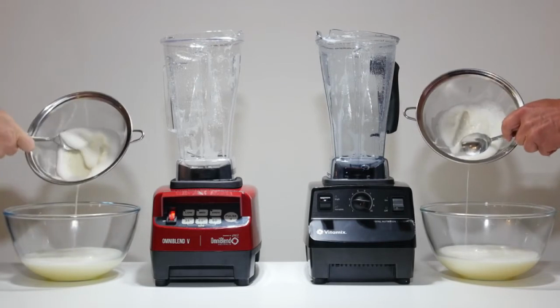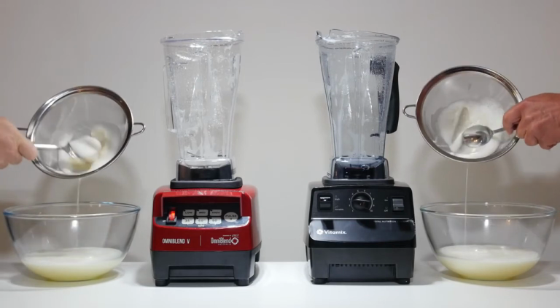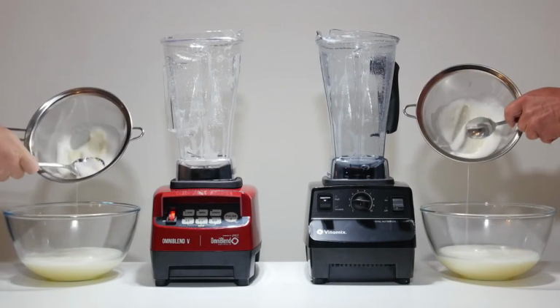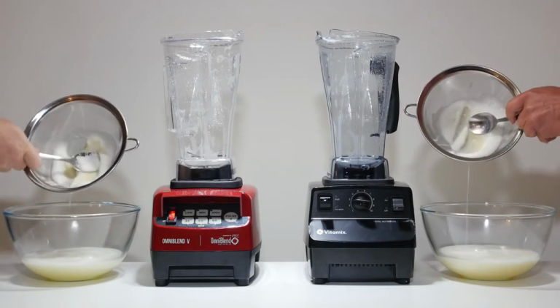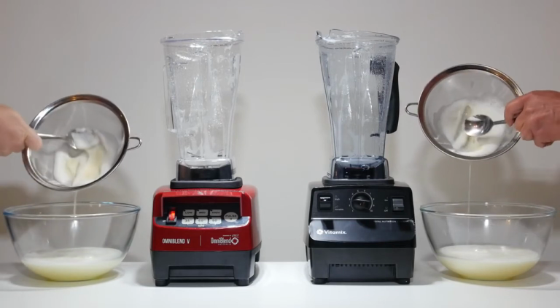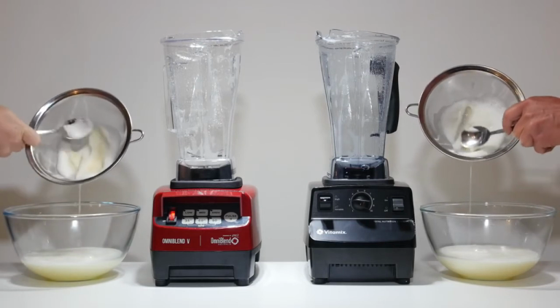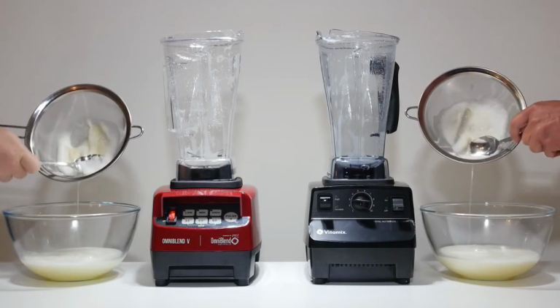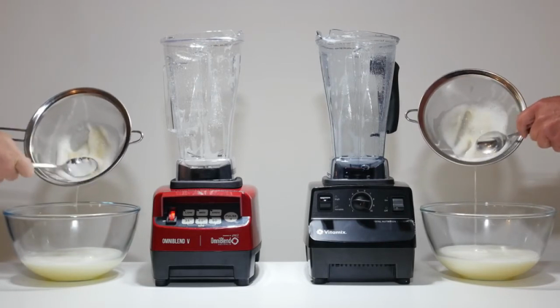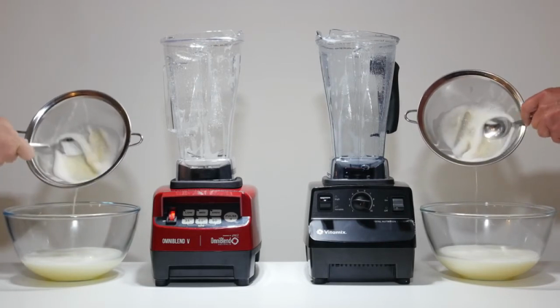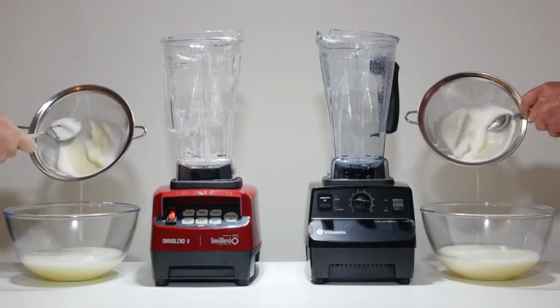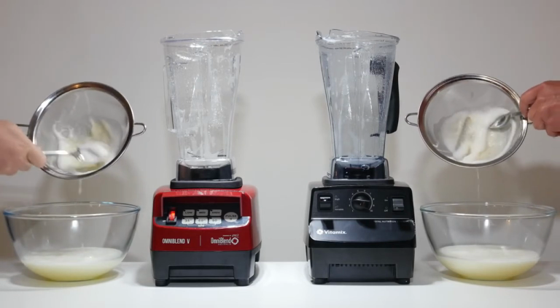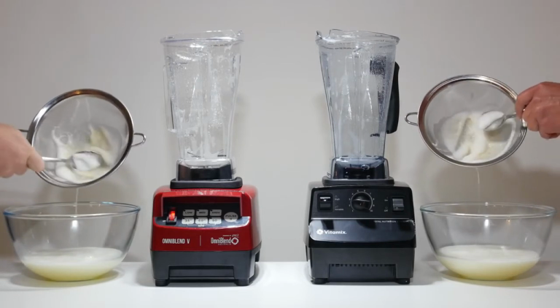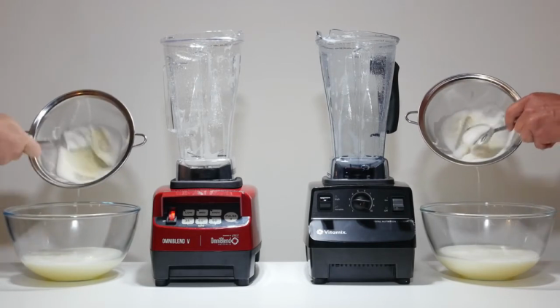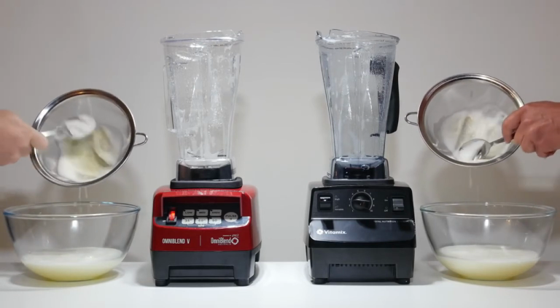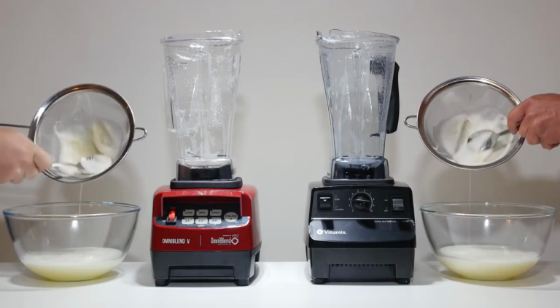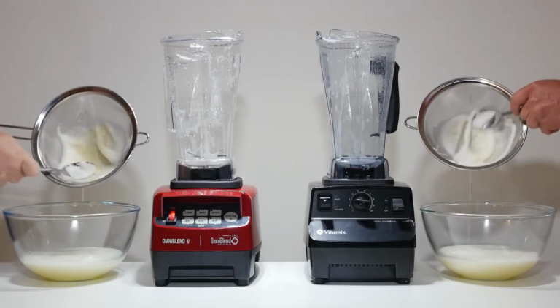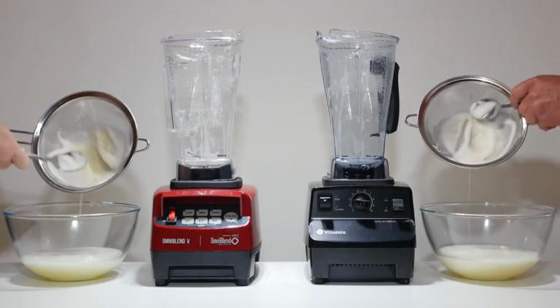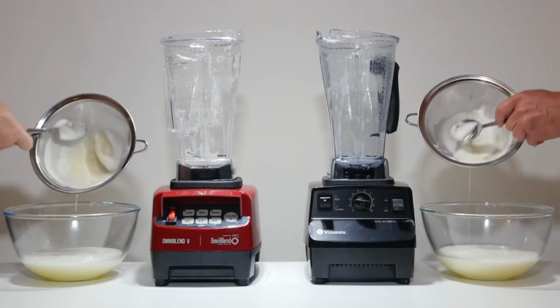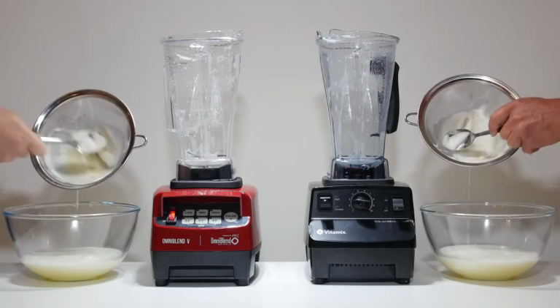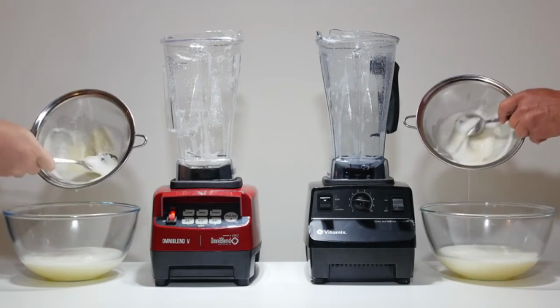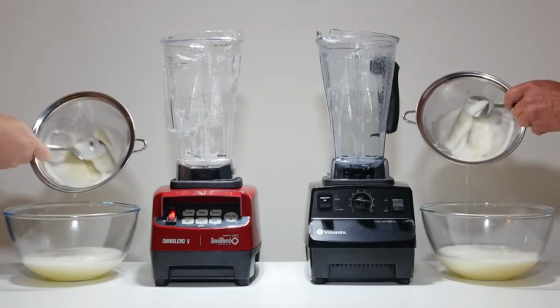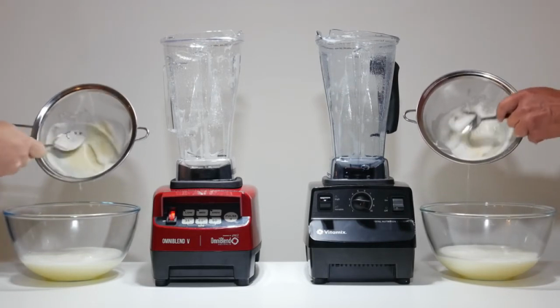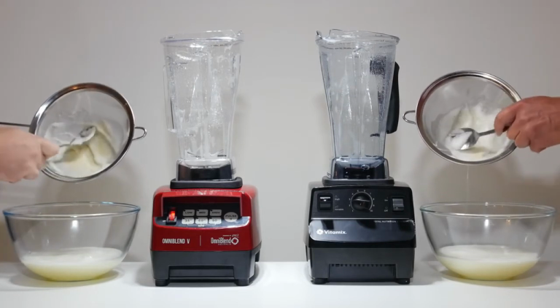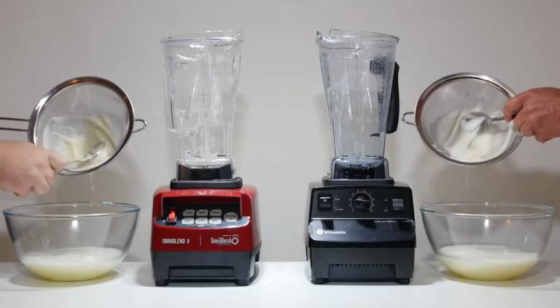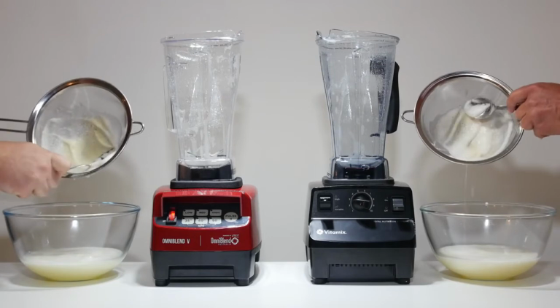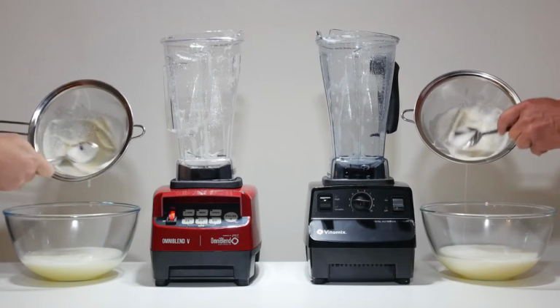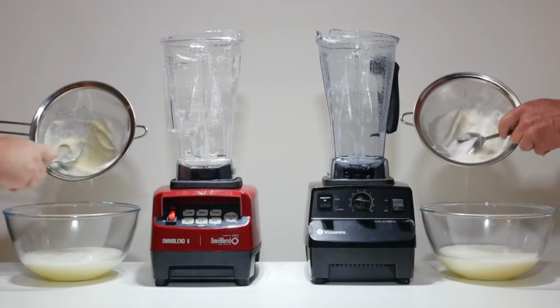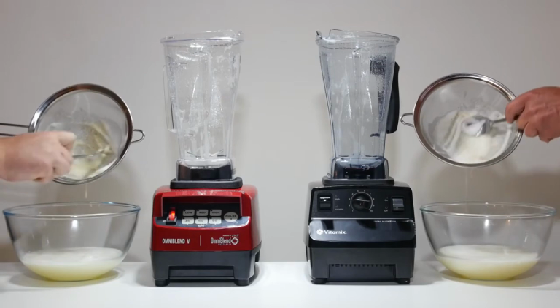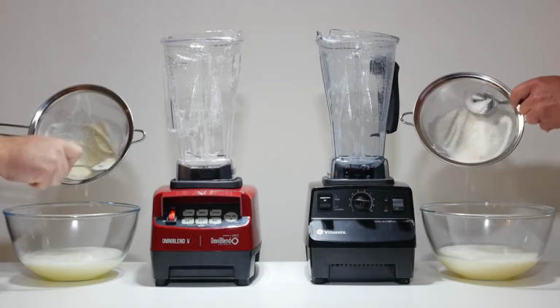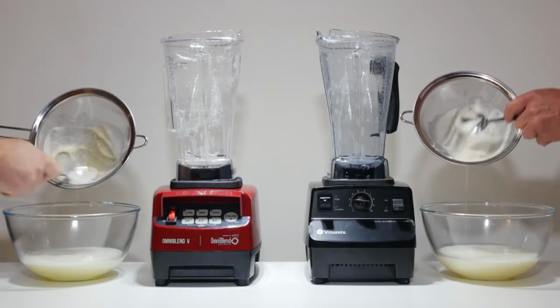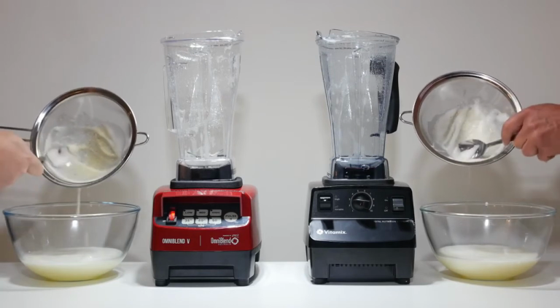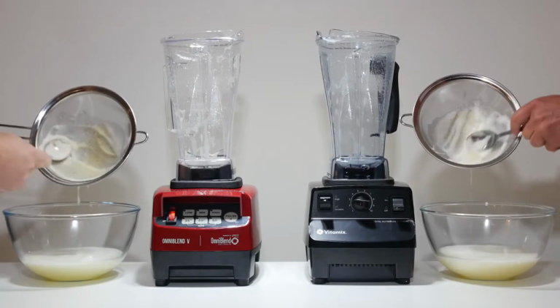Both machines can grind coffee and whole grains into flour, heat soup by friction, make nut milk and butters, hummus, baby food and have numerous other applications.